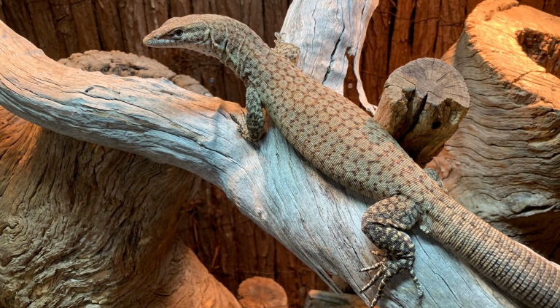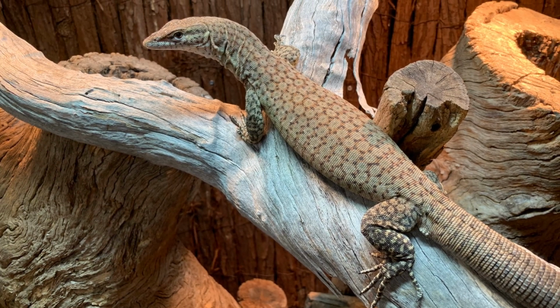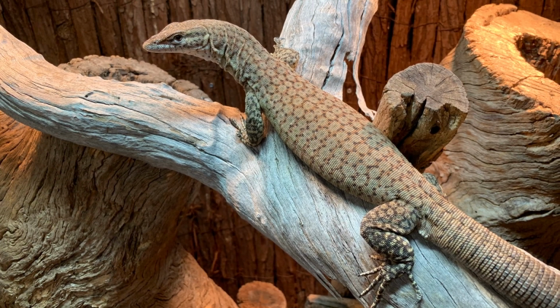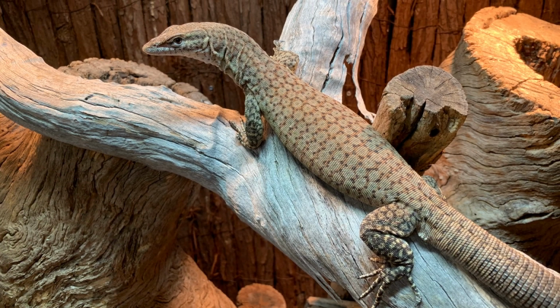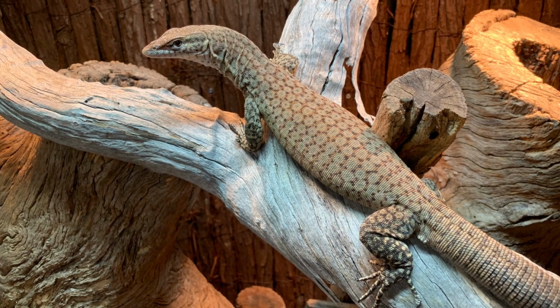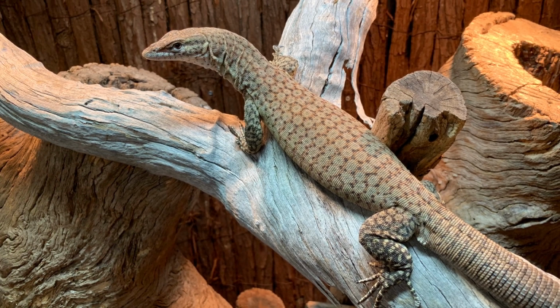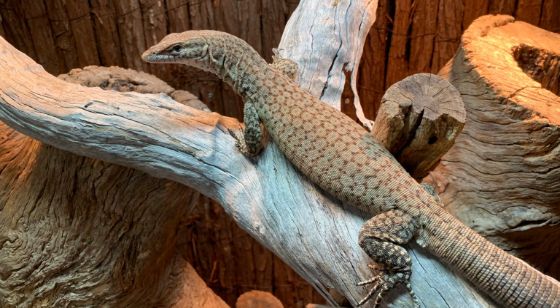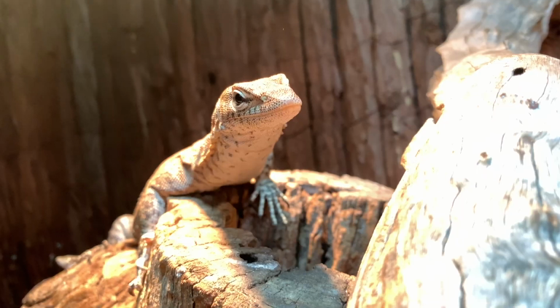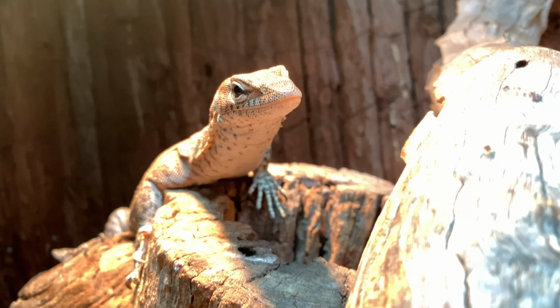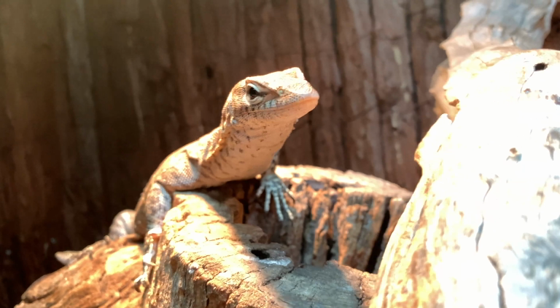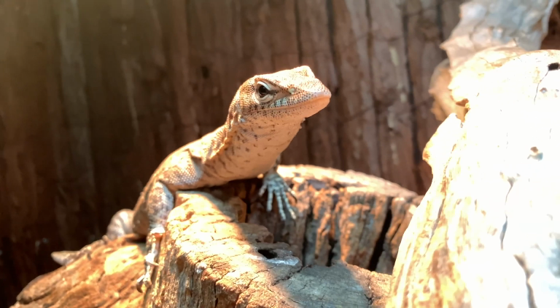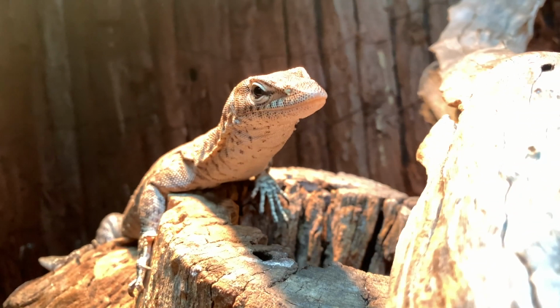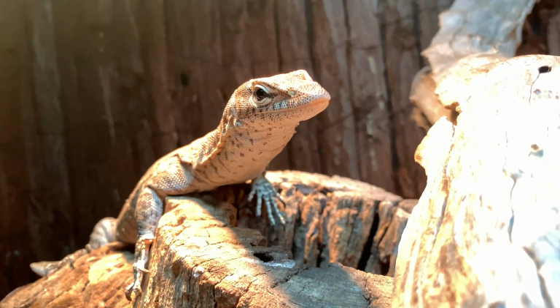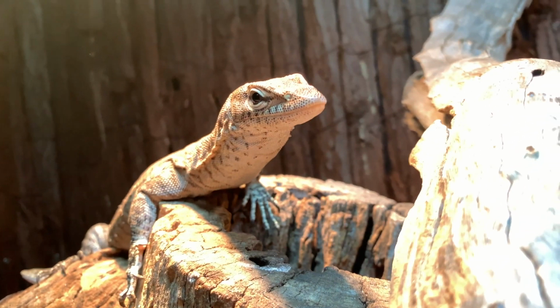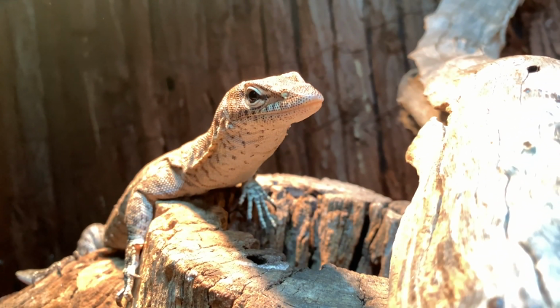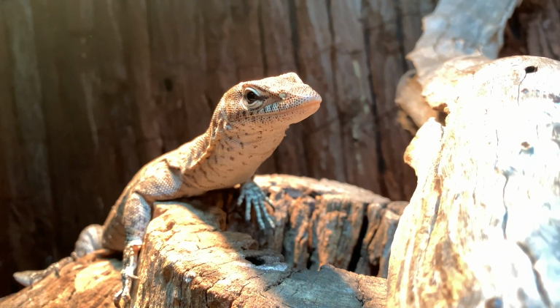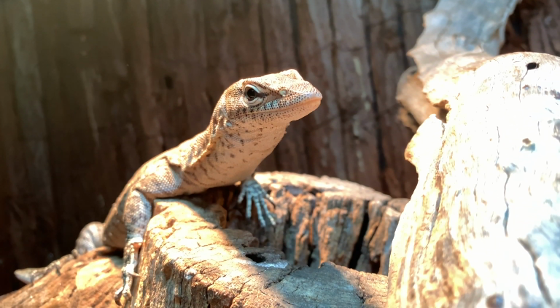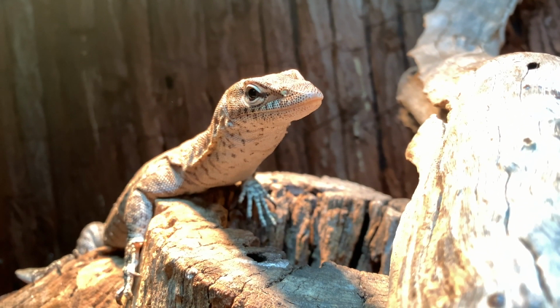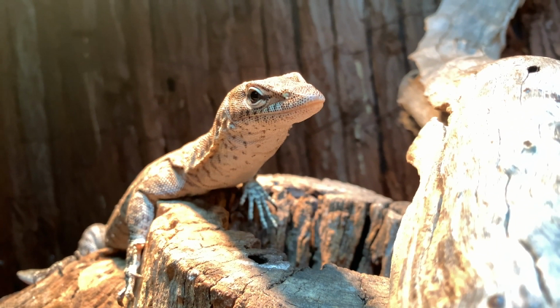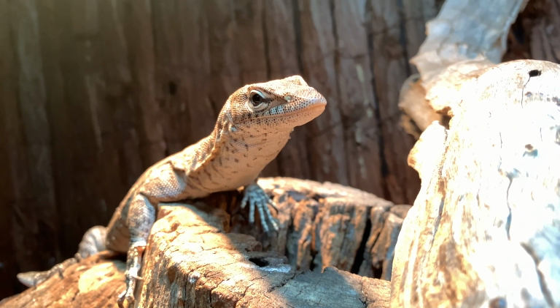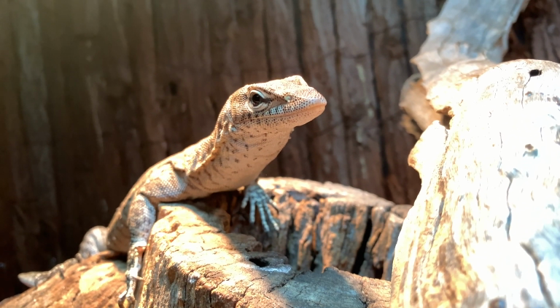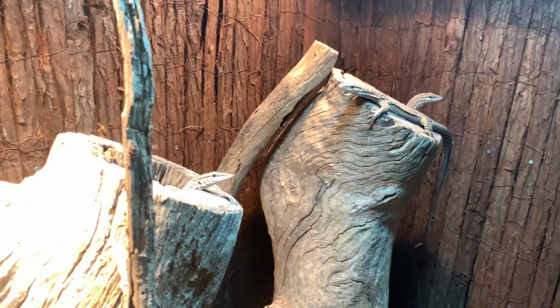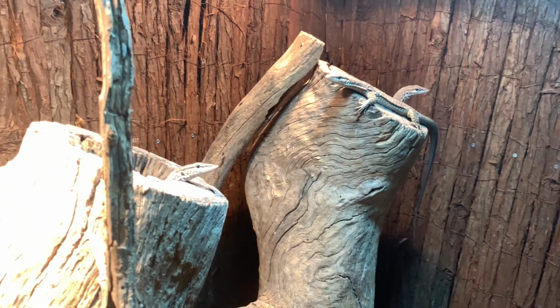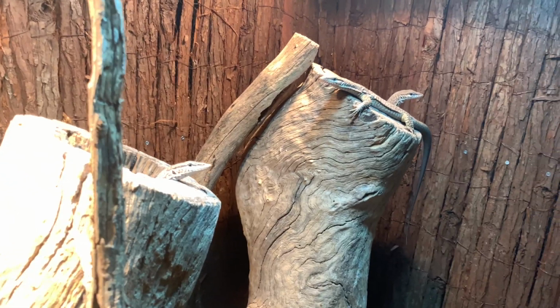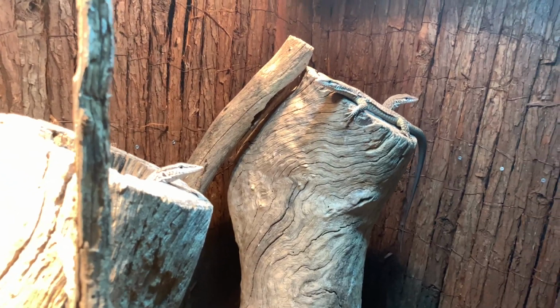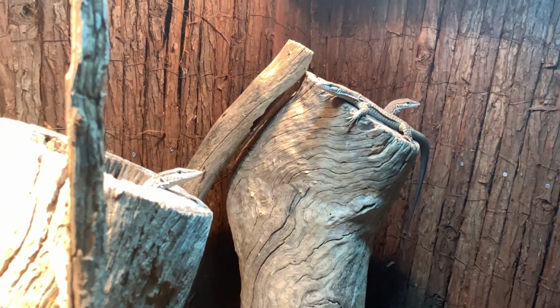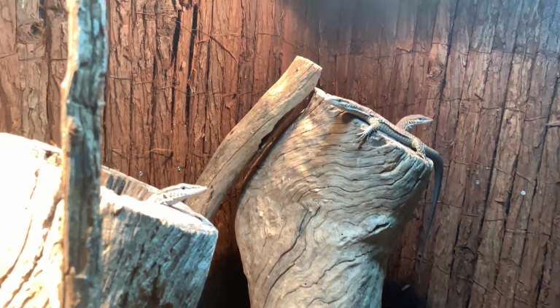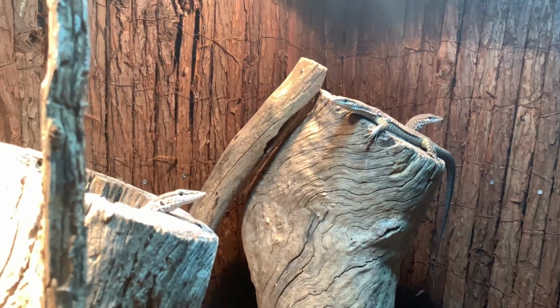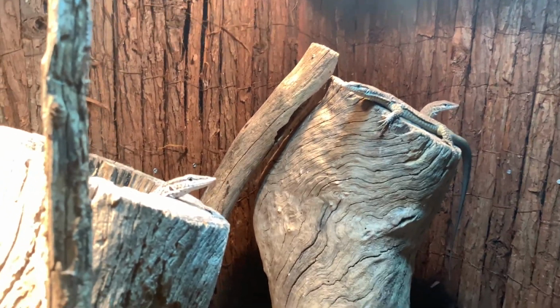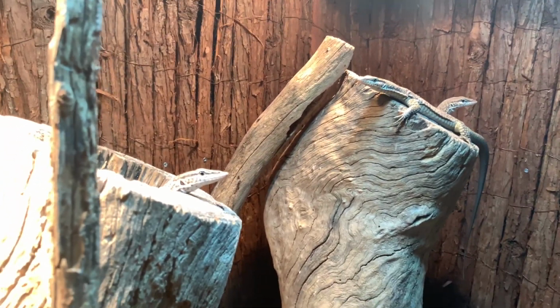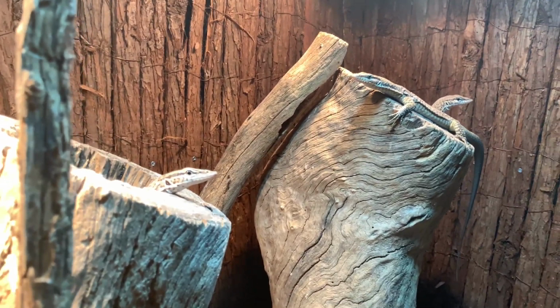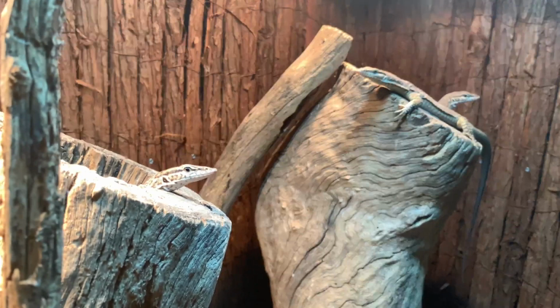Freckle tree monitors can be found in central, northern and eastern parts of Australia. They are quite arboreal monitors and like to live in tree hollows.